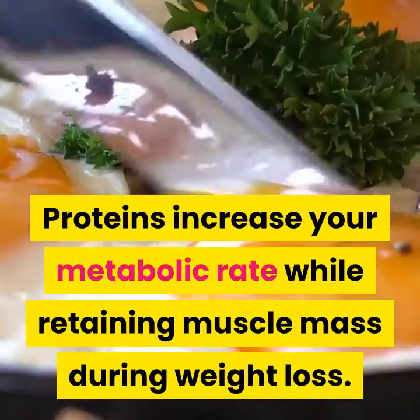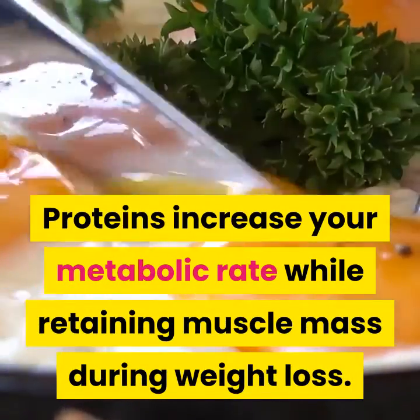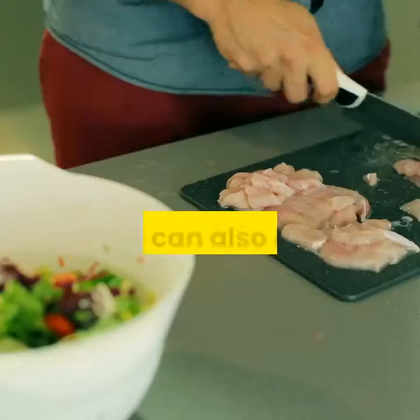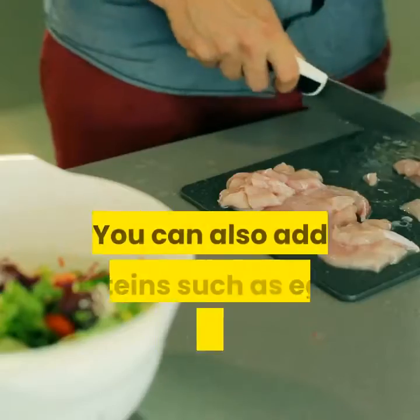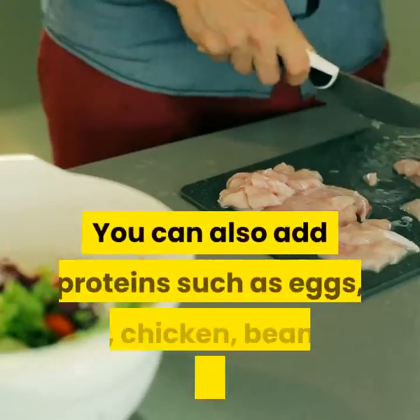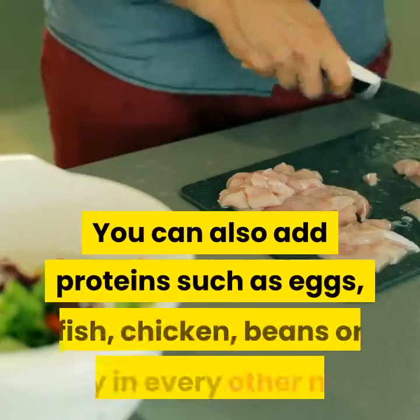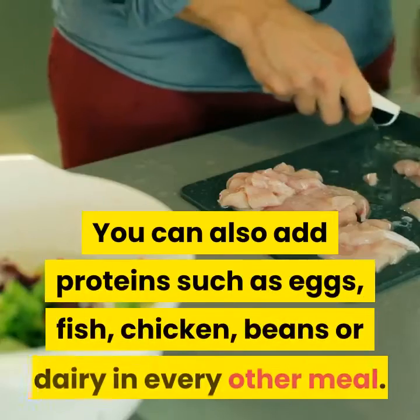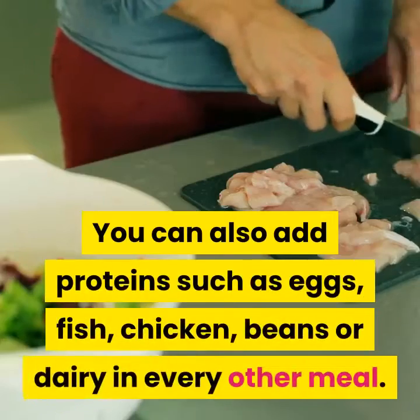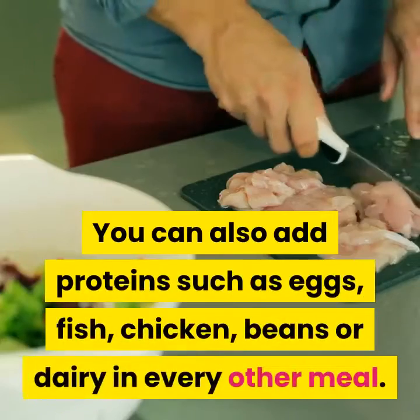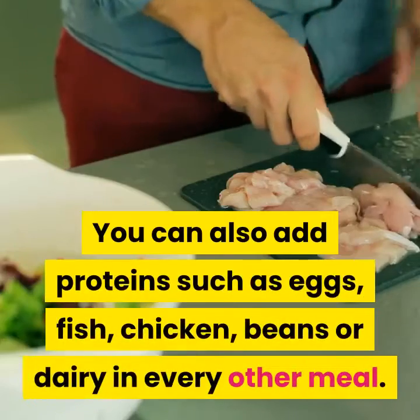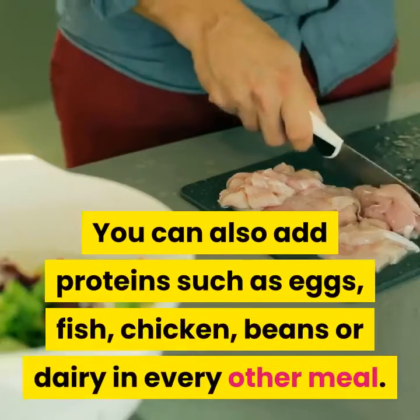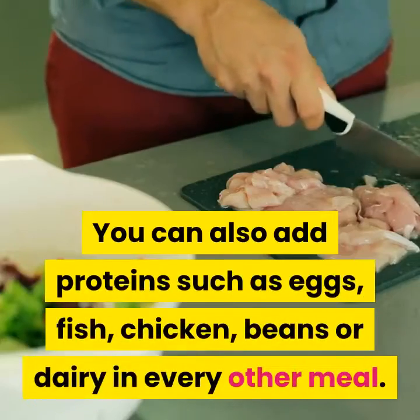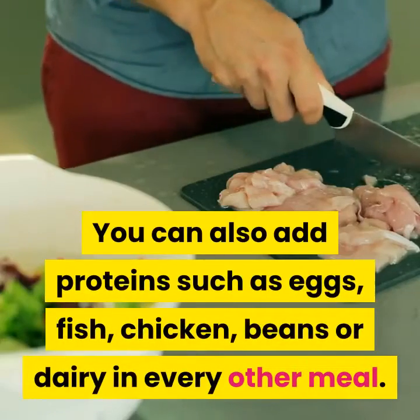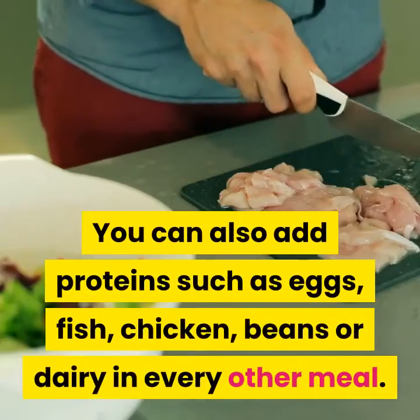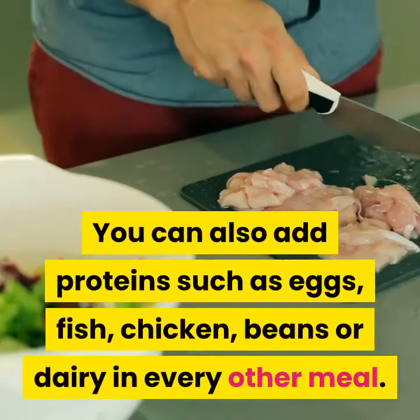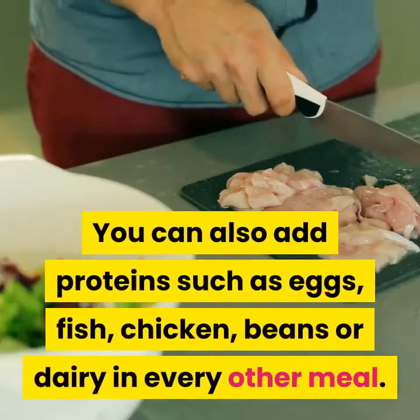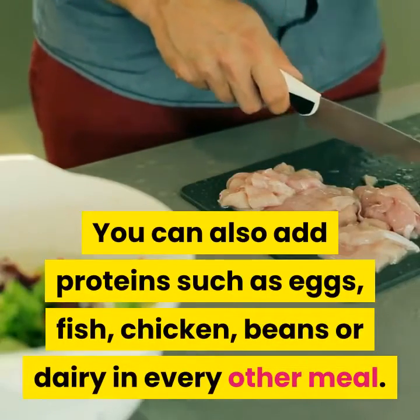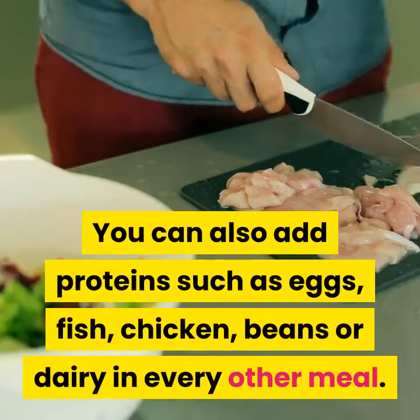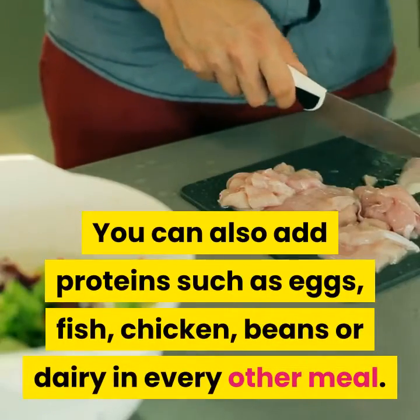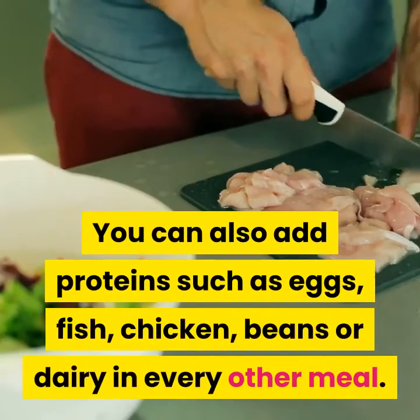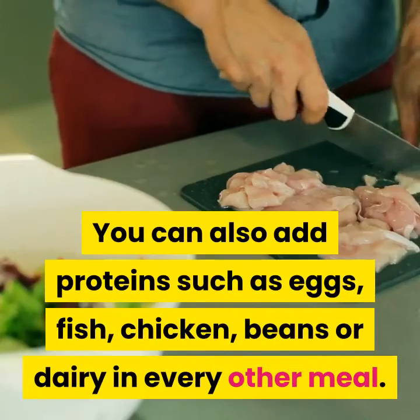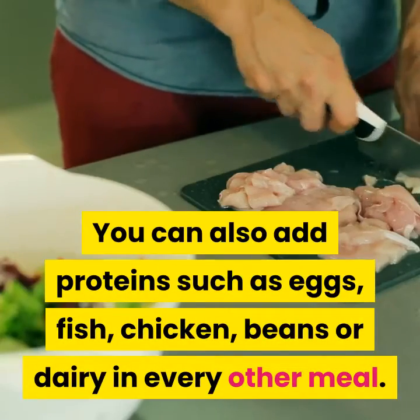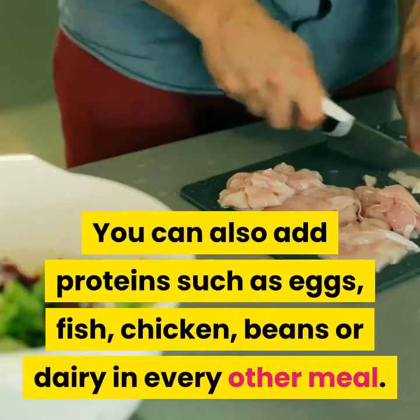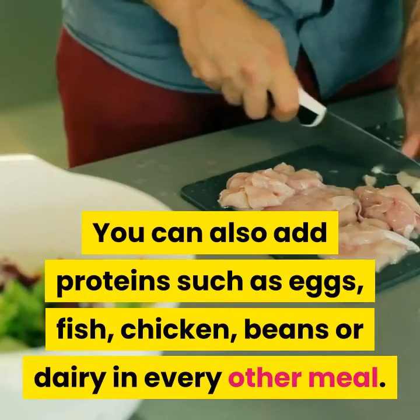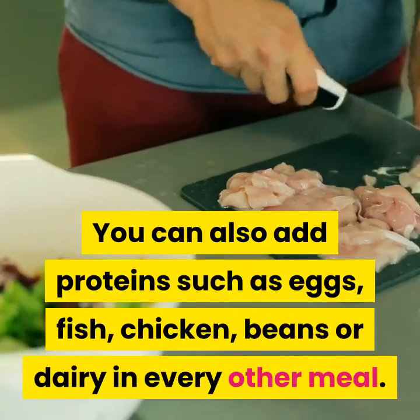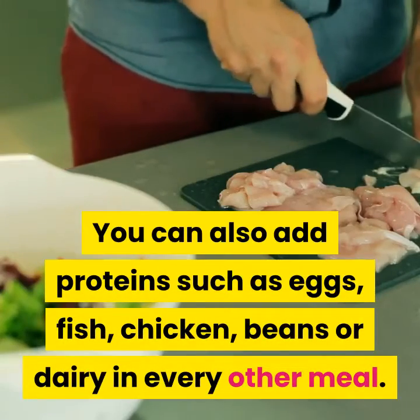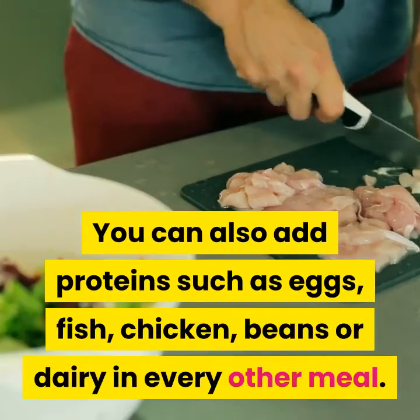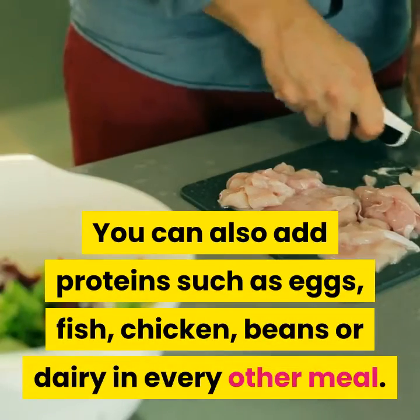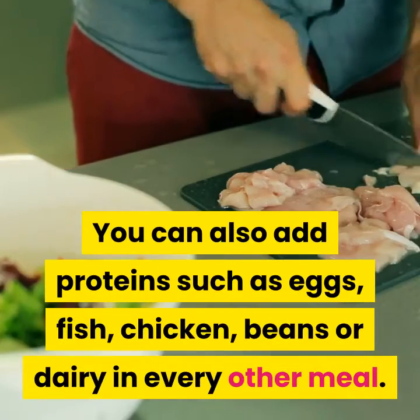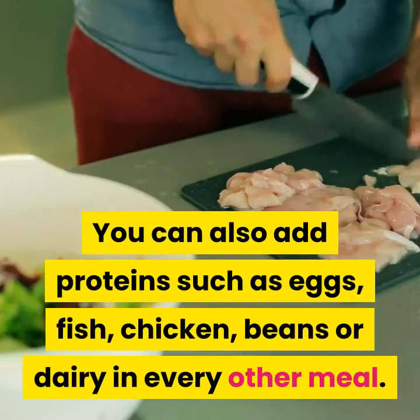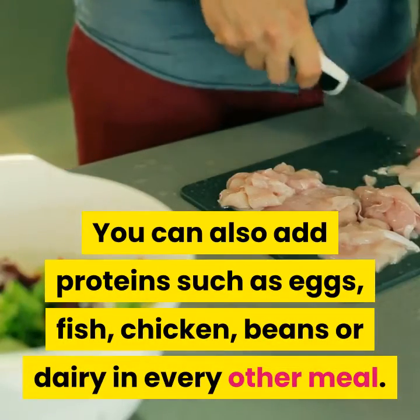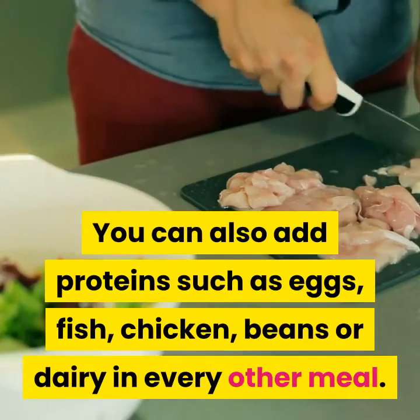You can also add proteins such as eggs, fish, chicken, beans, or dairy in every other meal.